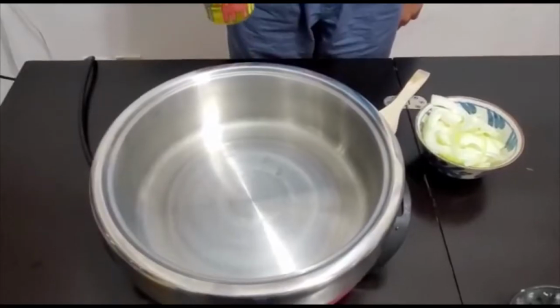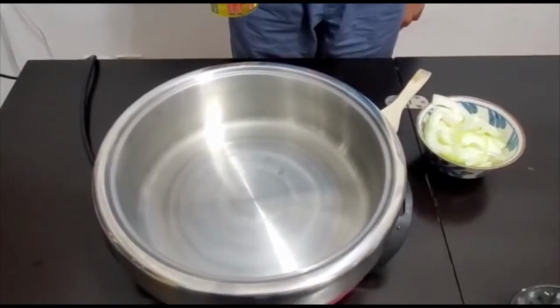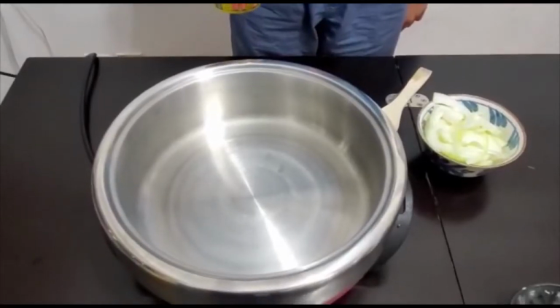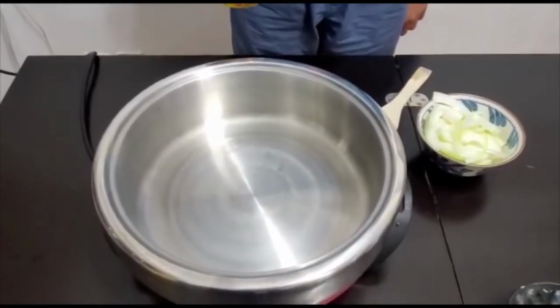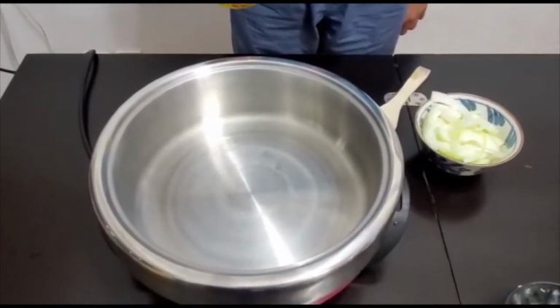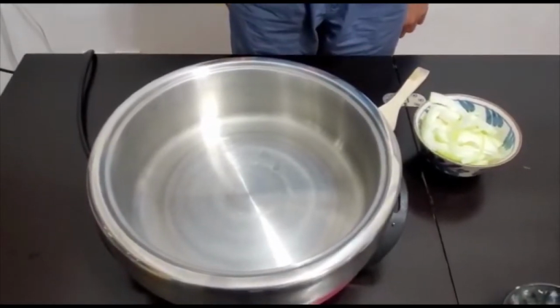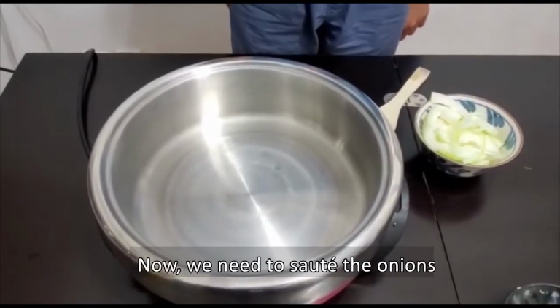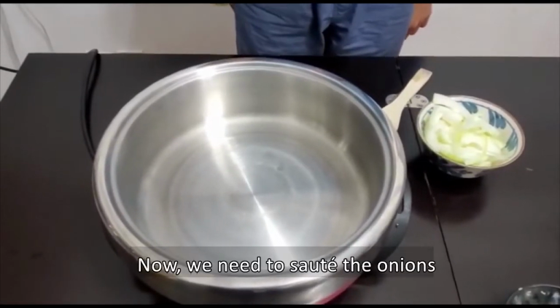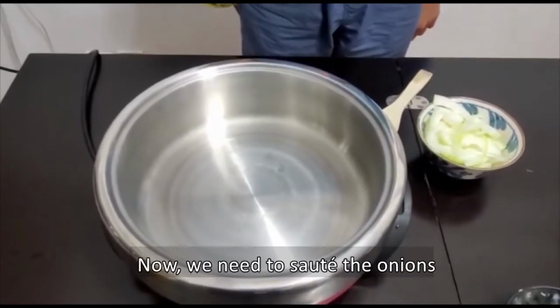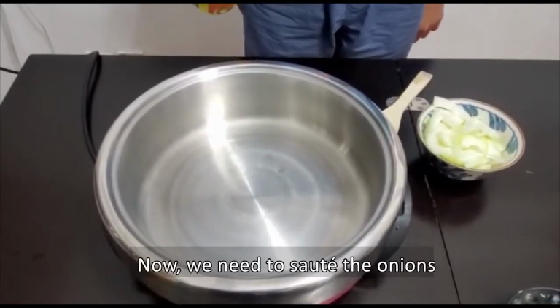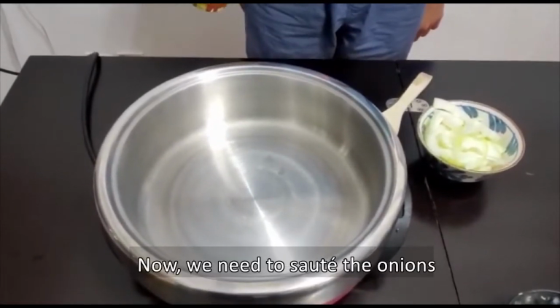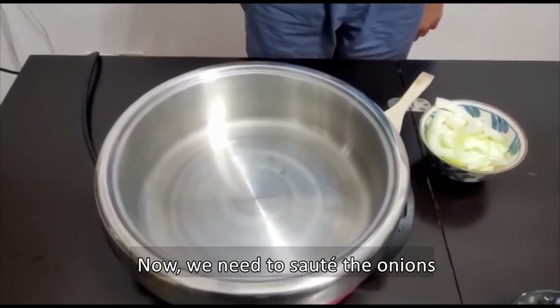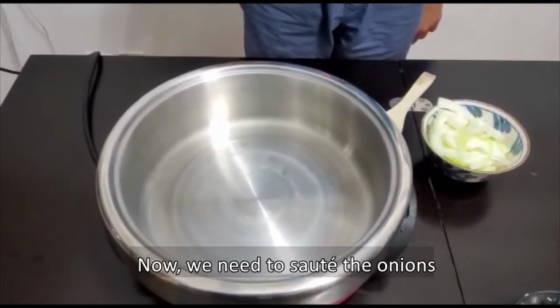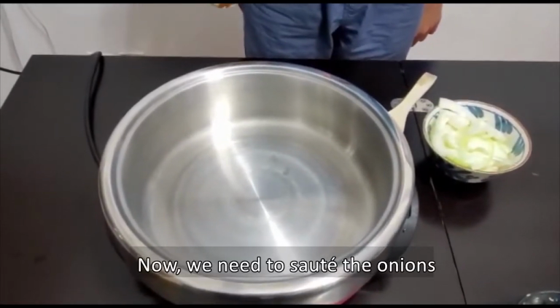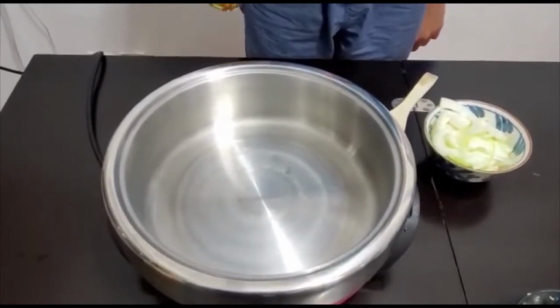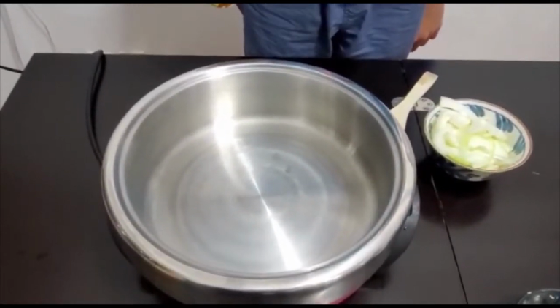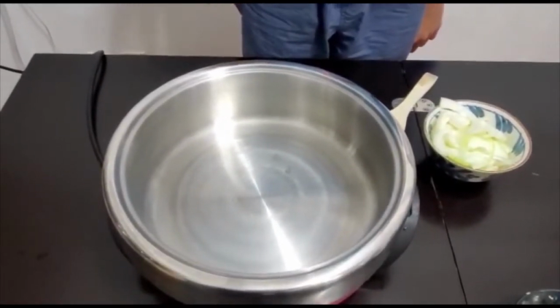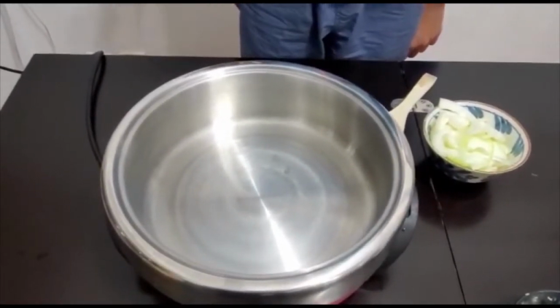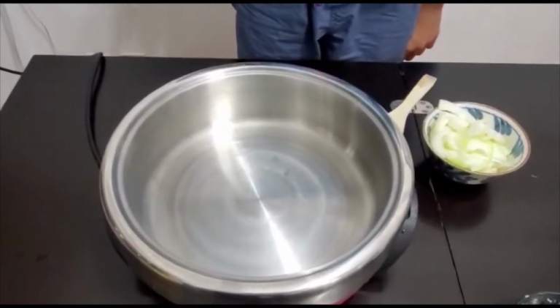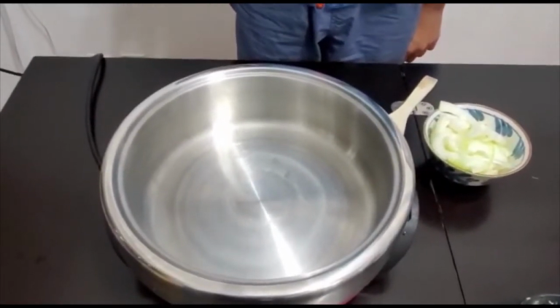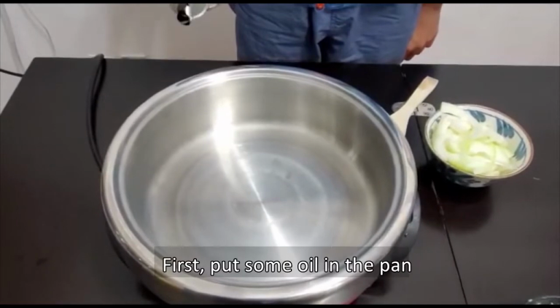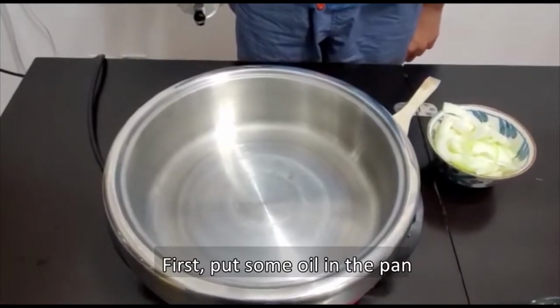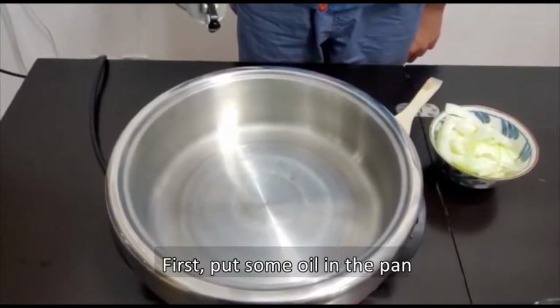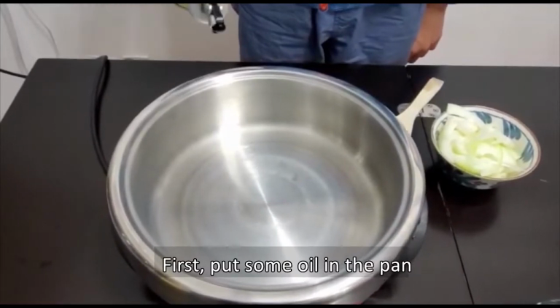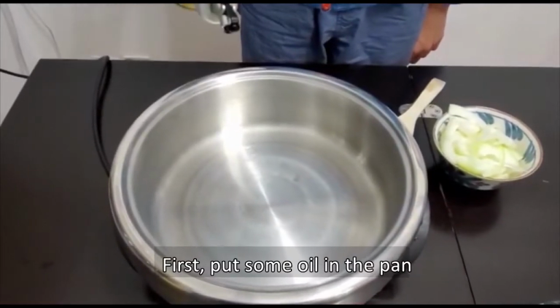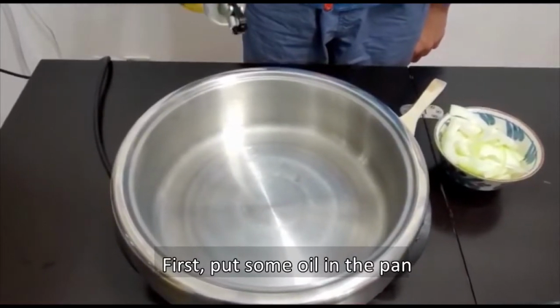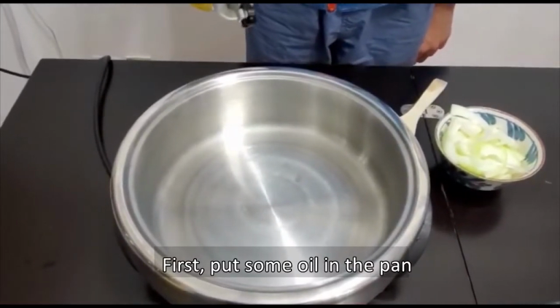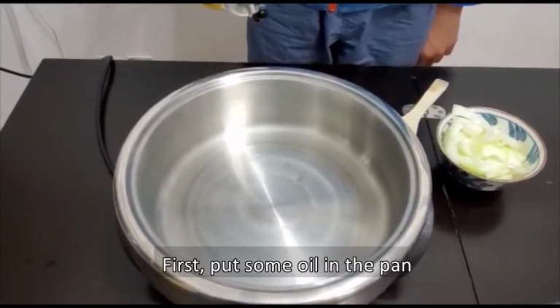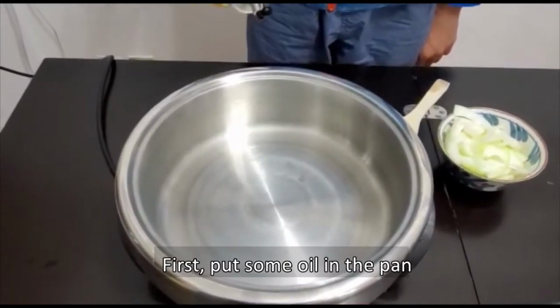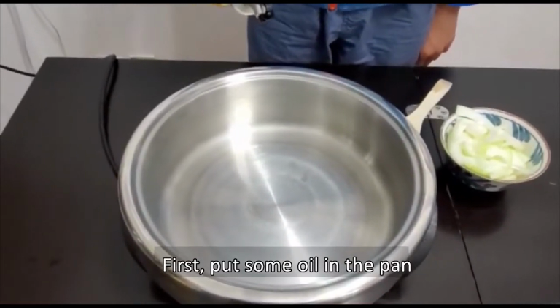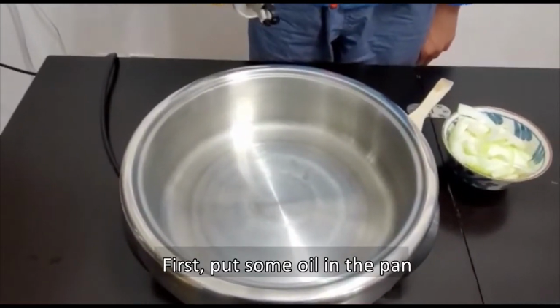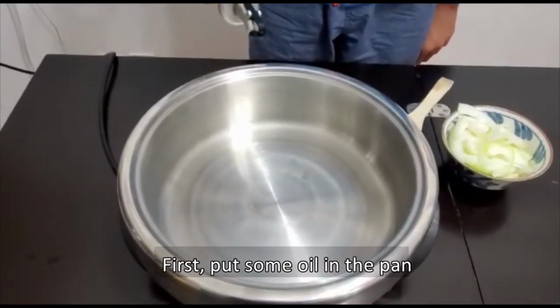Now we need to cook the onion. First we need to put some oil into the pan.